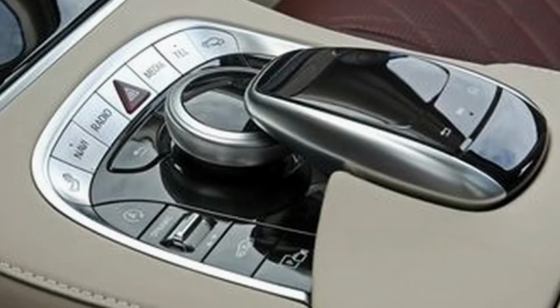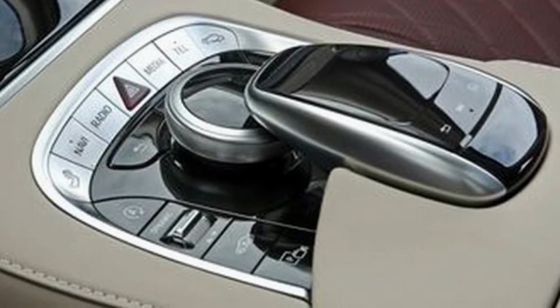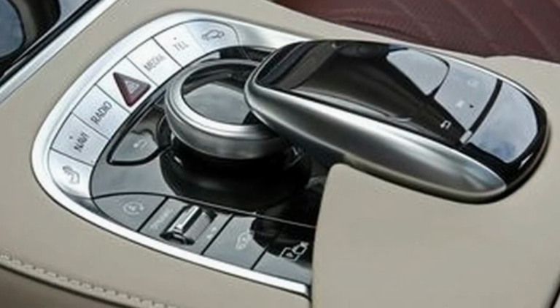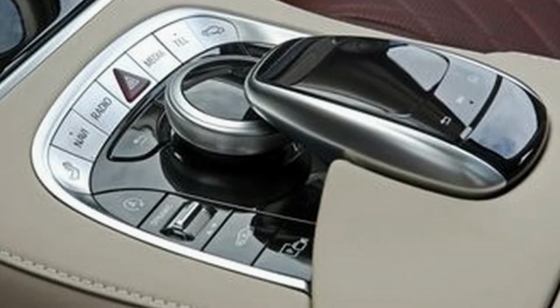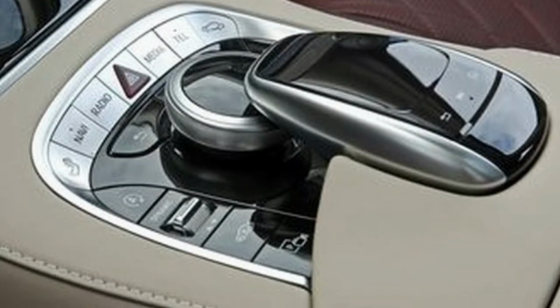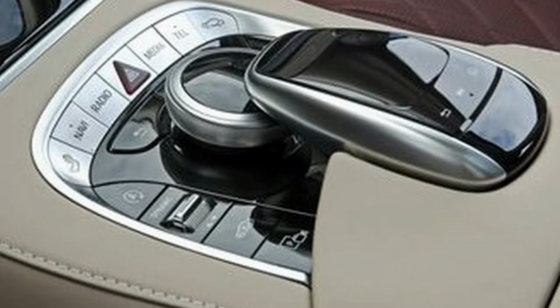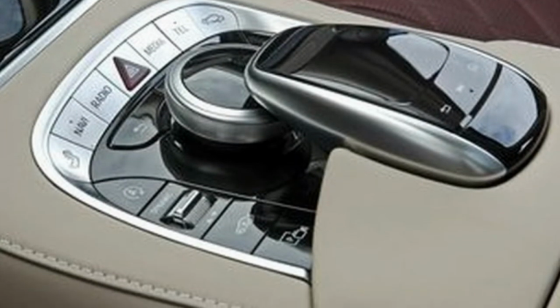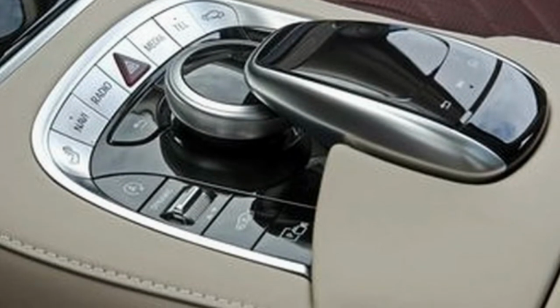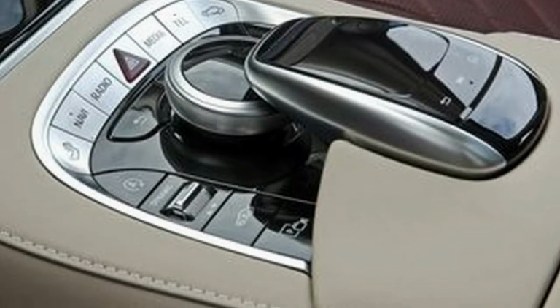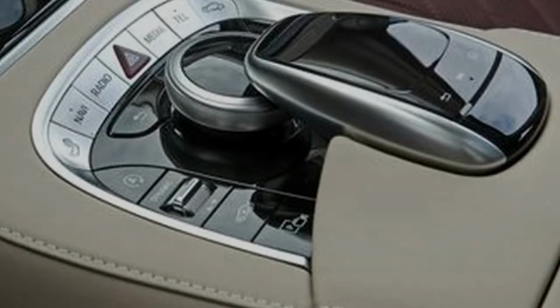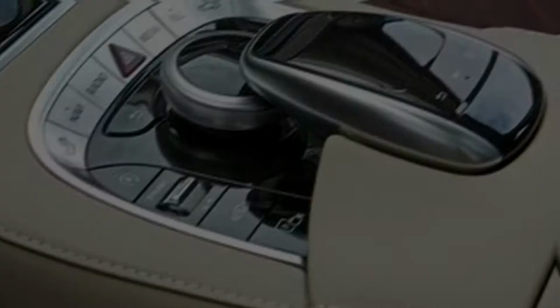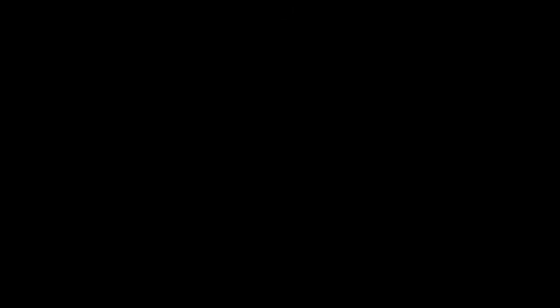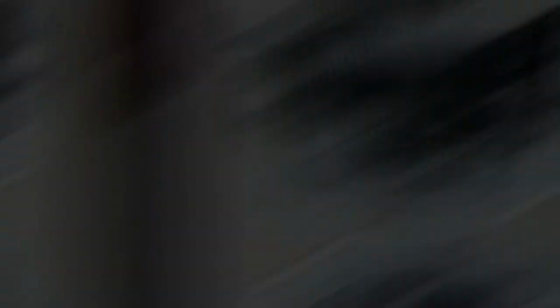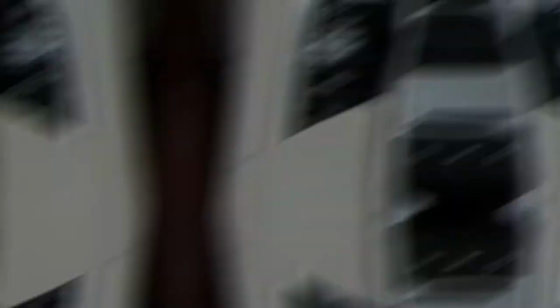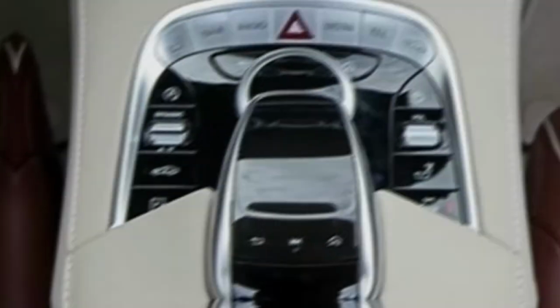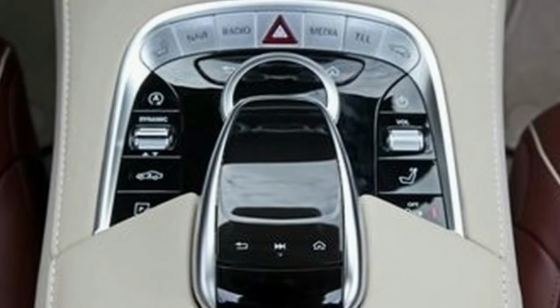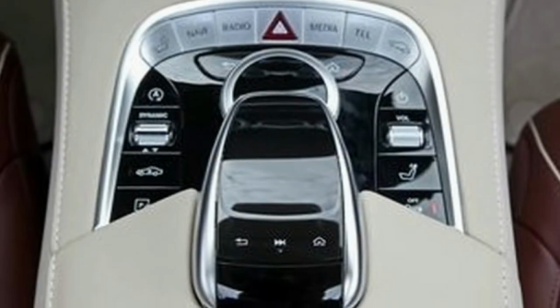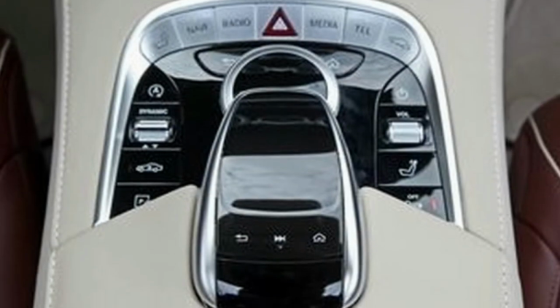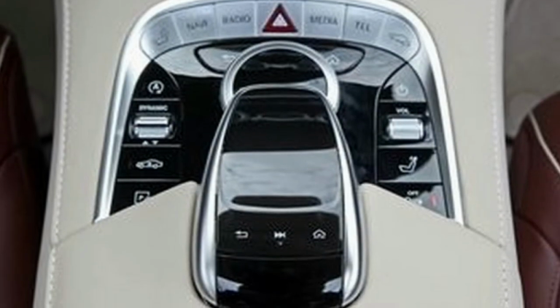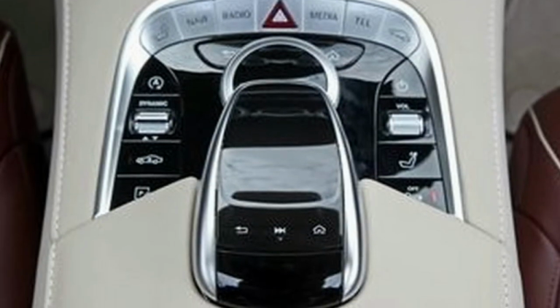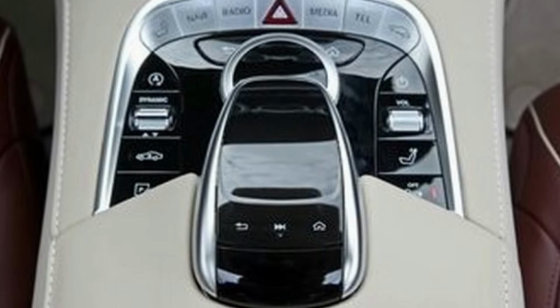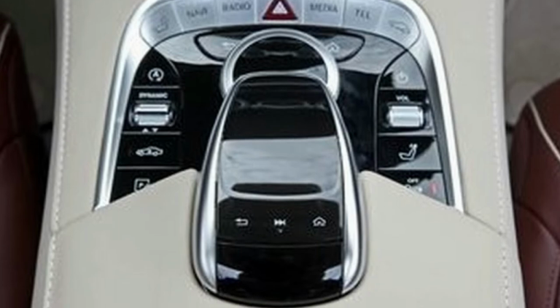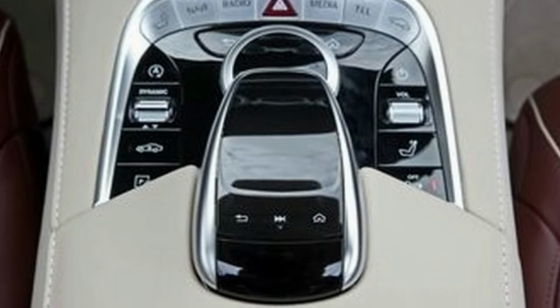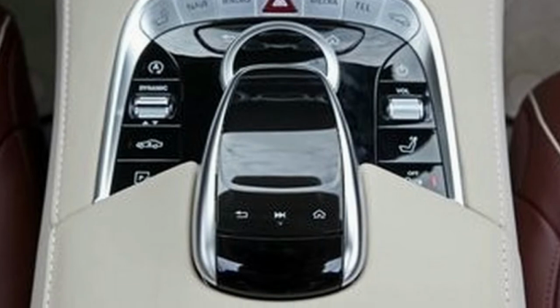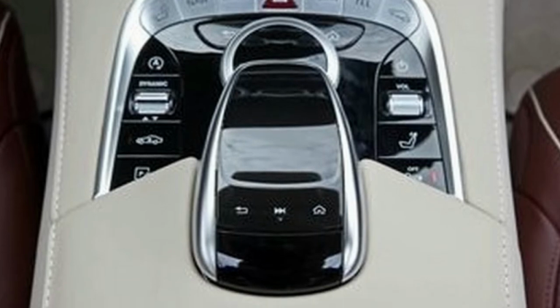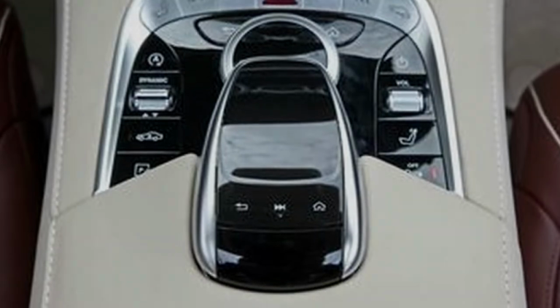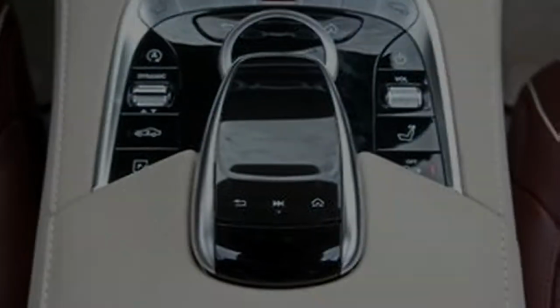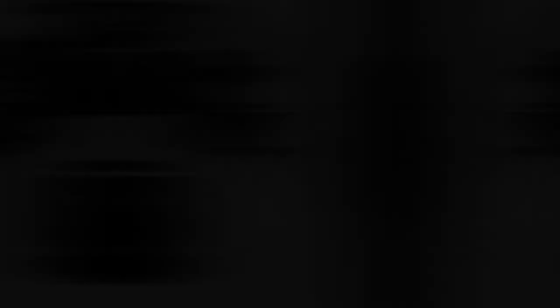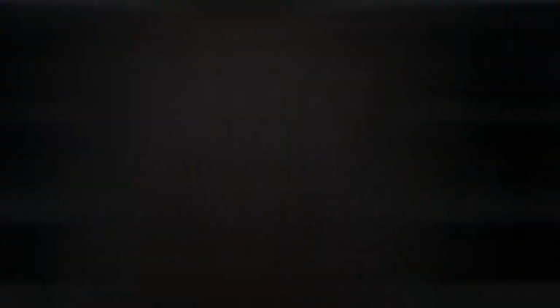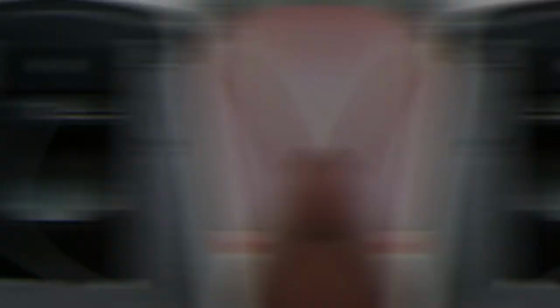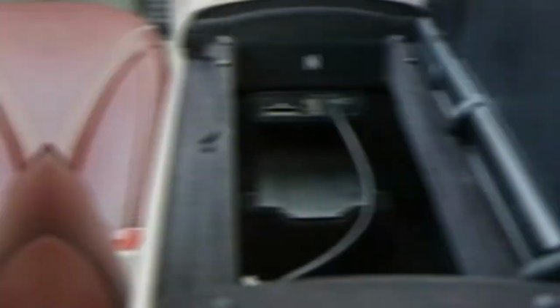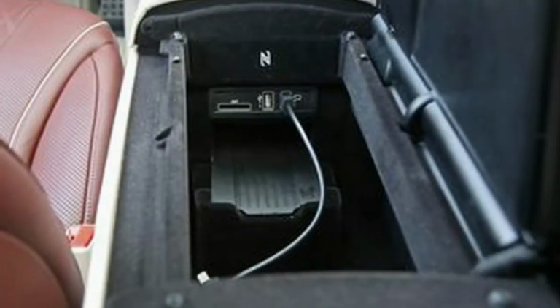Outside, the S-Class receives a new grille, a revised front bumper with more aggressive air intakes, and new LED headlamps.